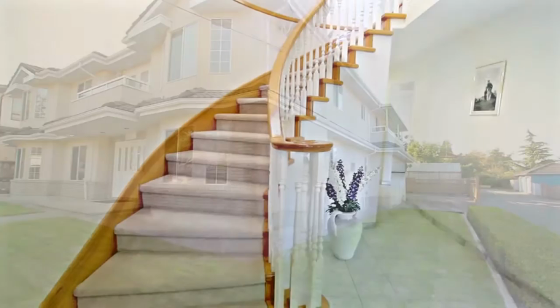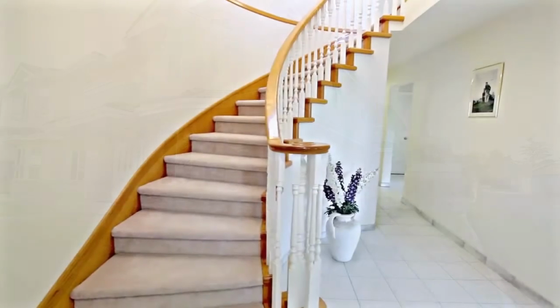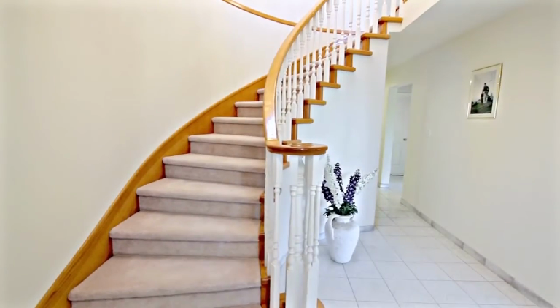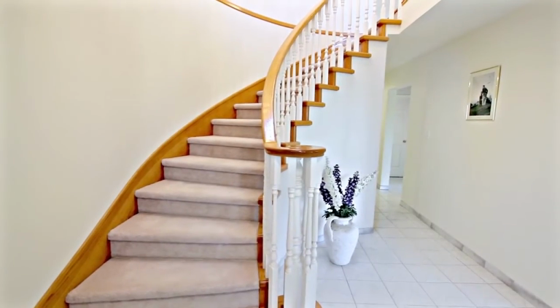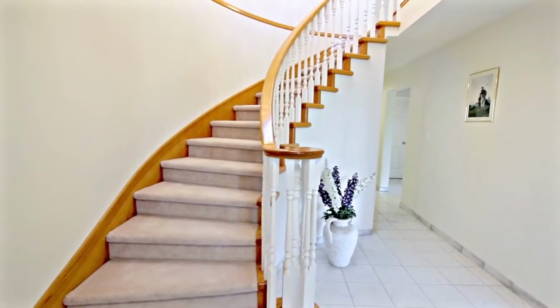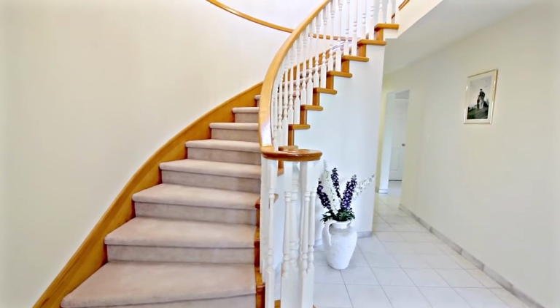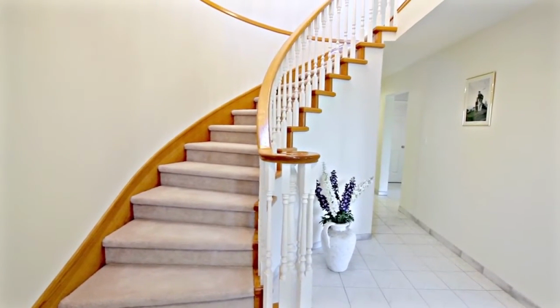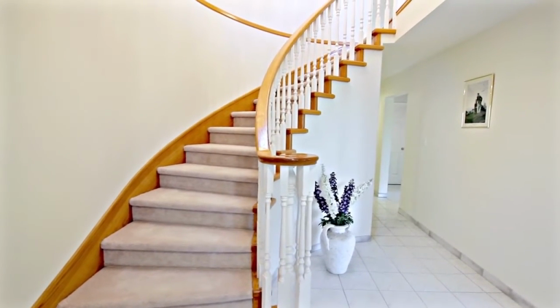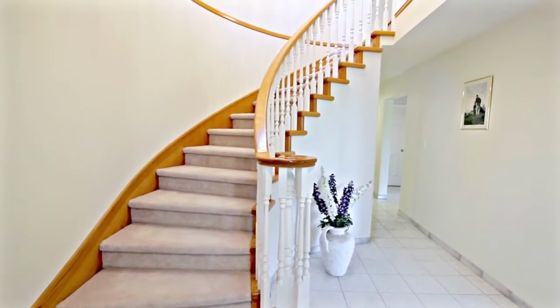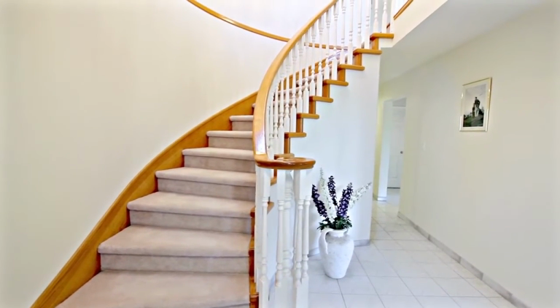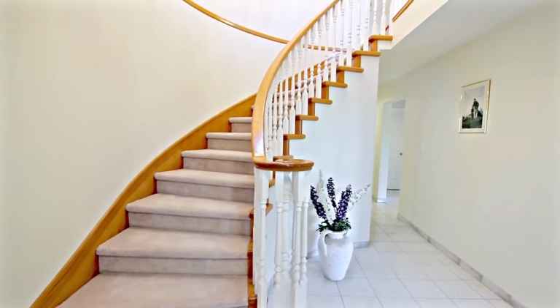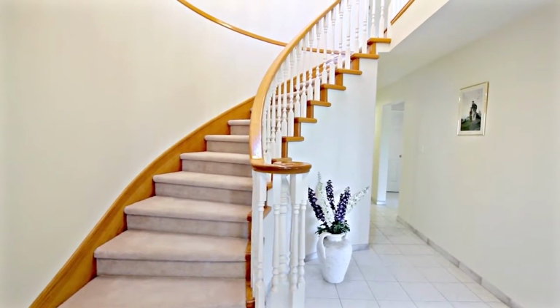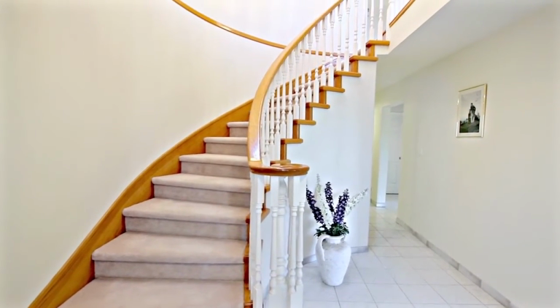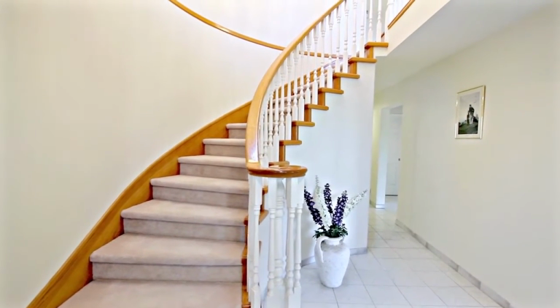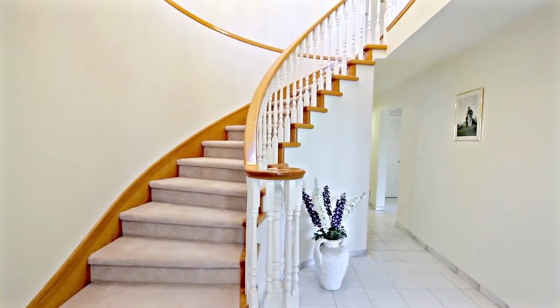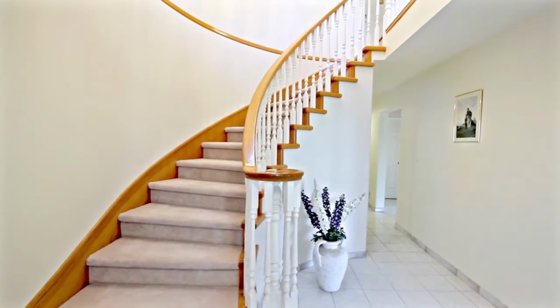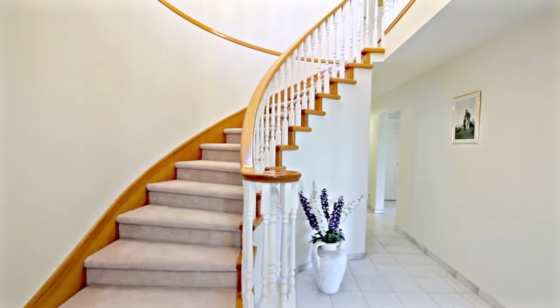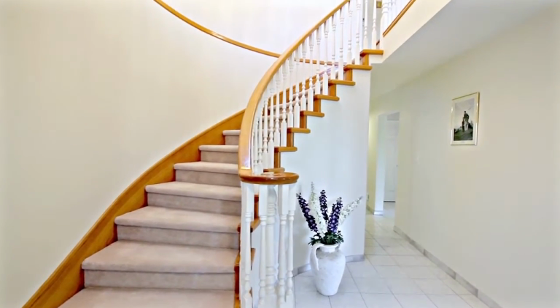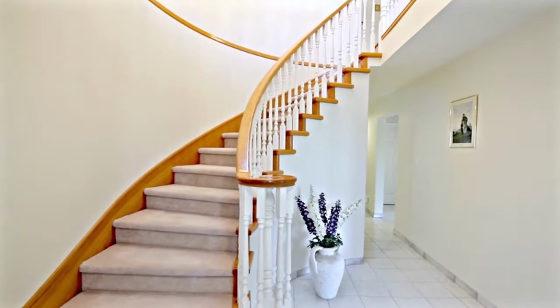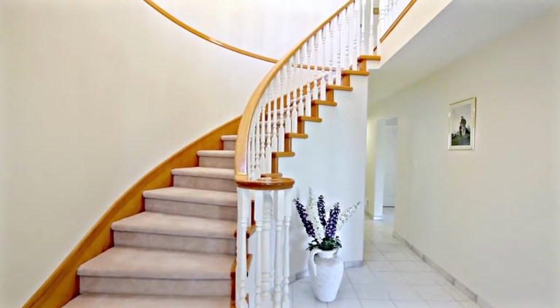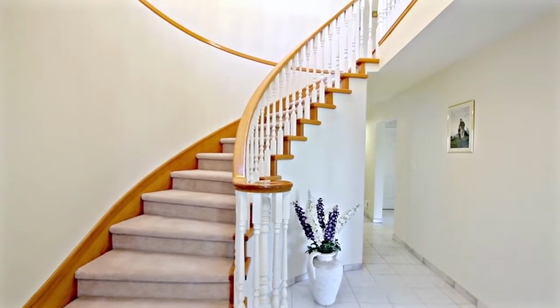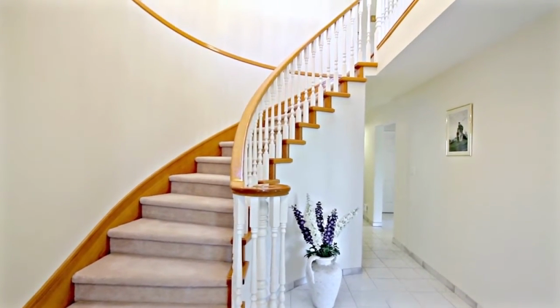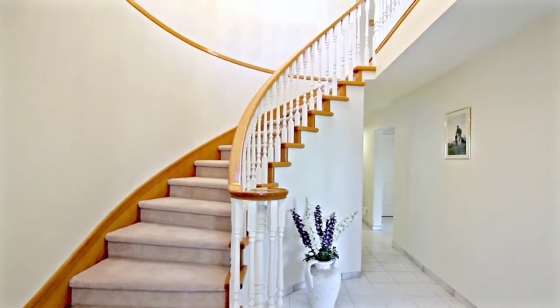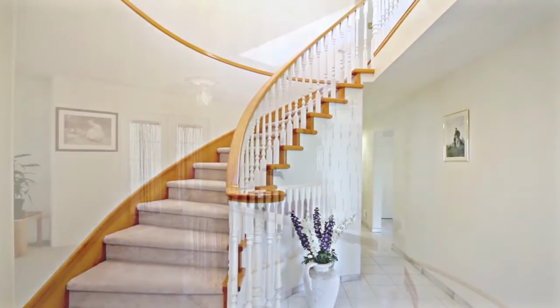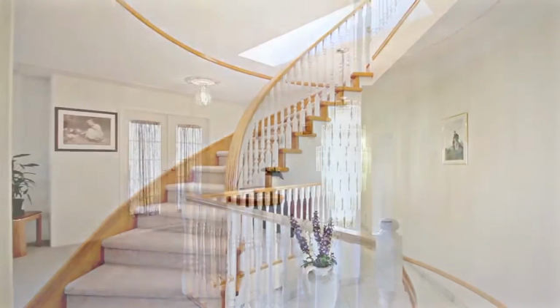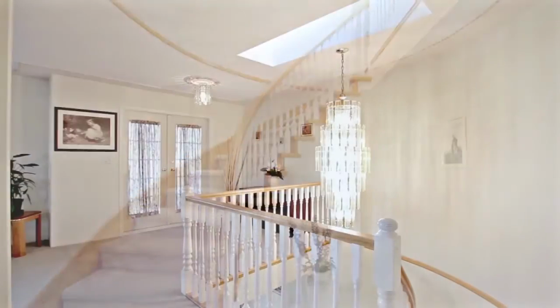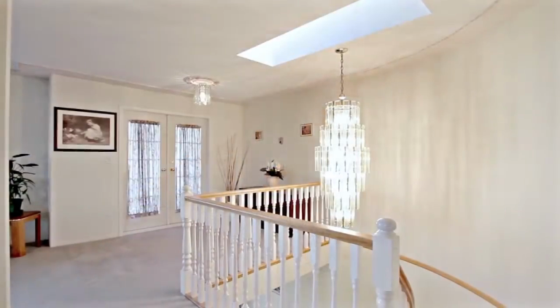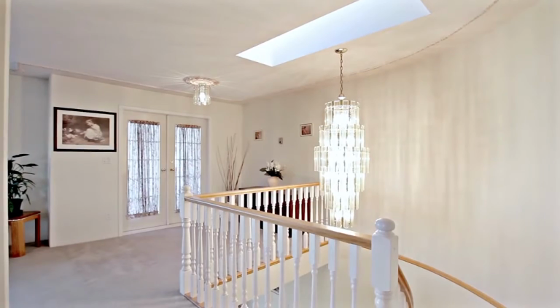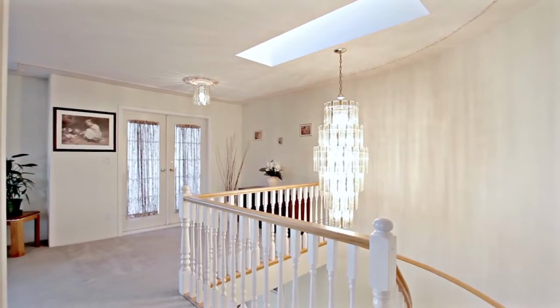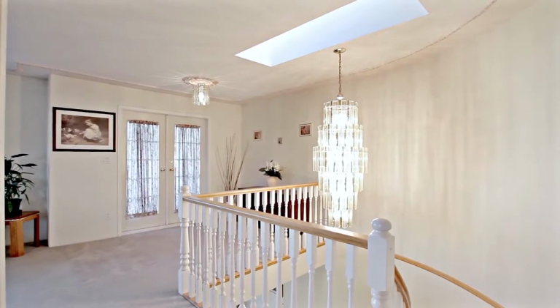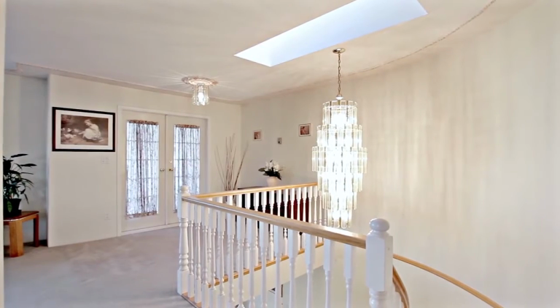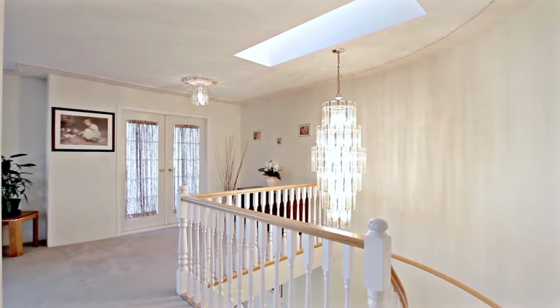Come inside and up the spiral staircase, which is lit by a stunning crystal chandelier and skylight.